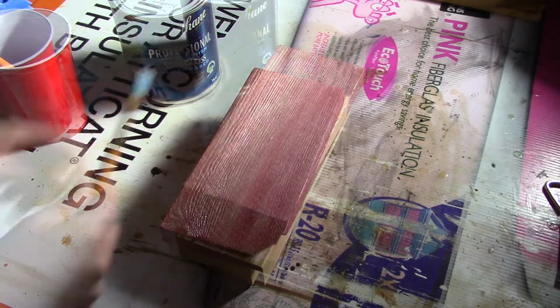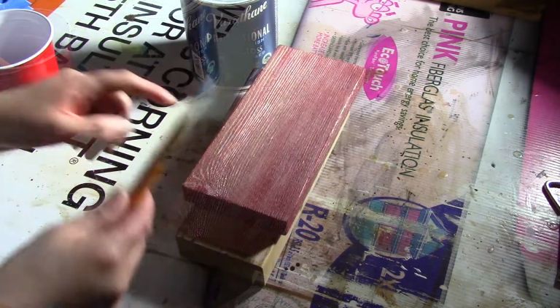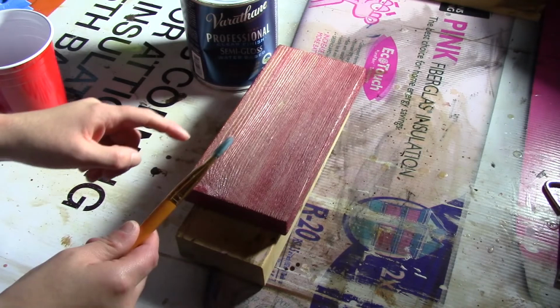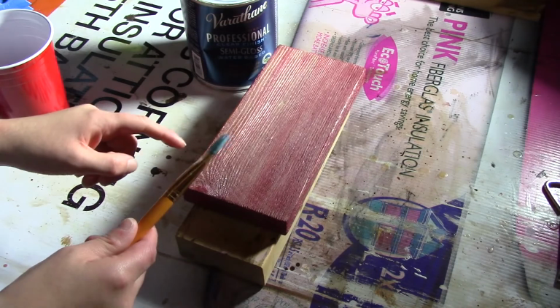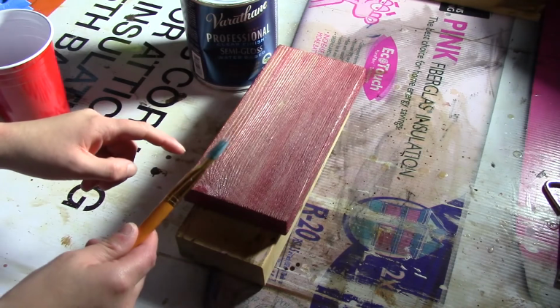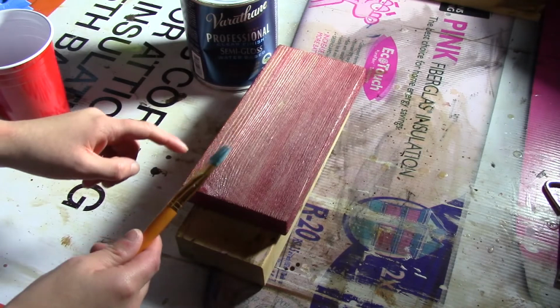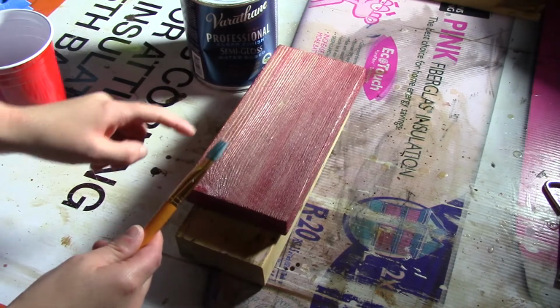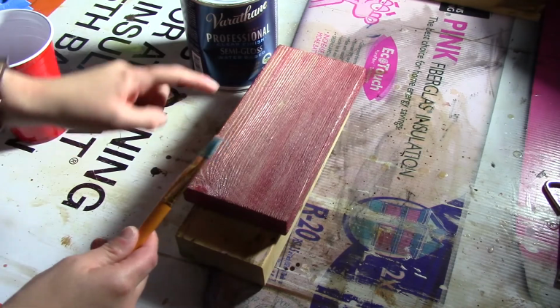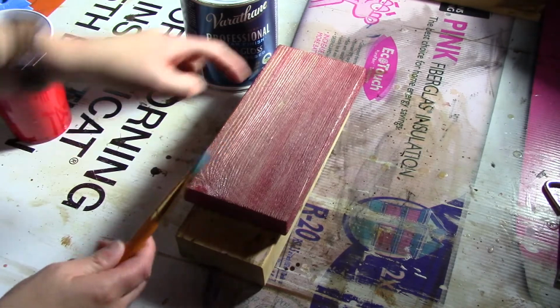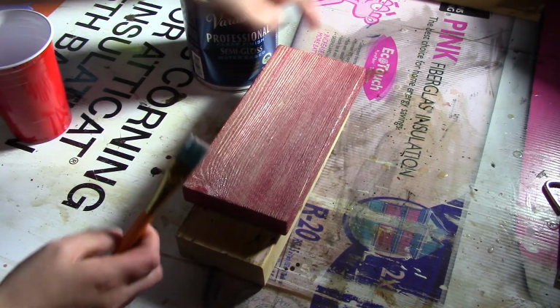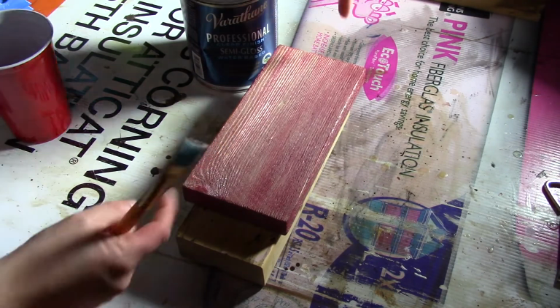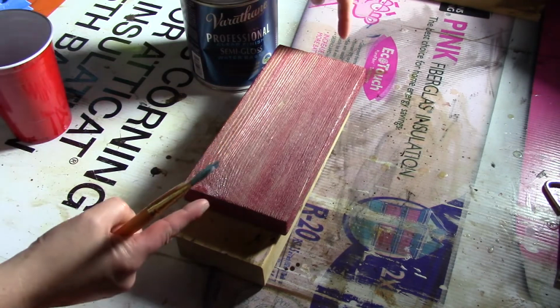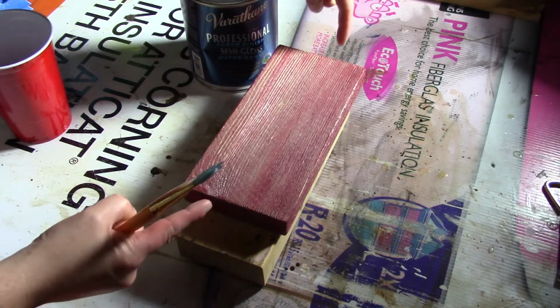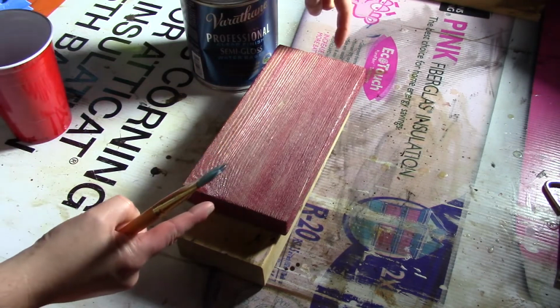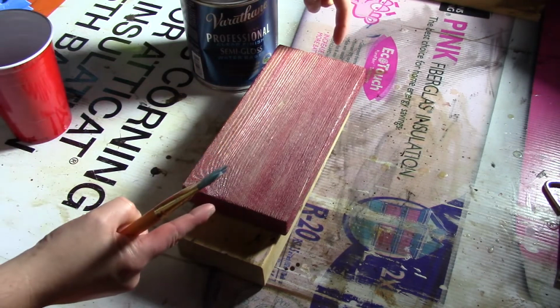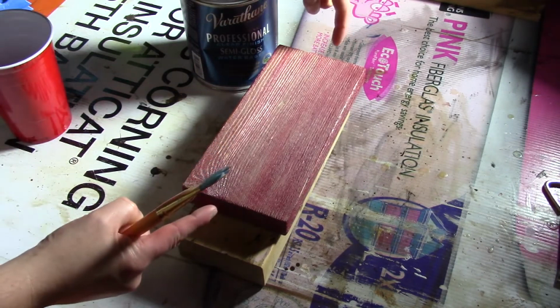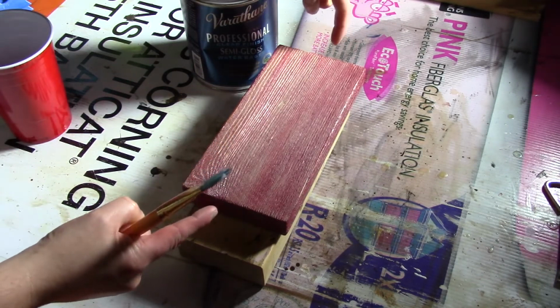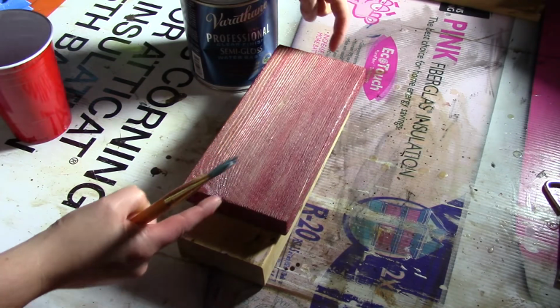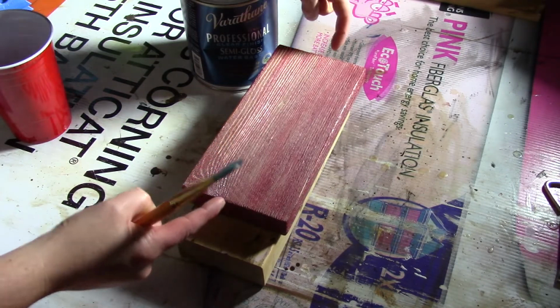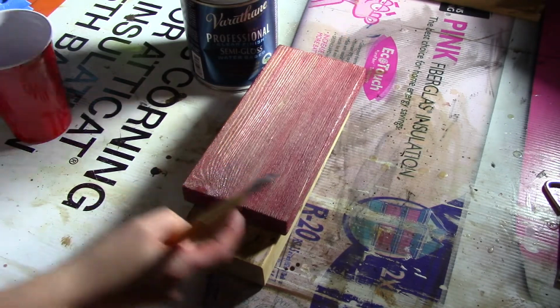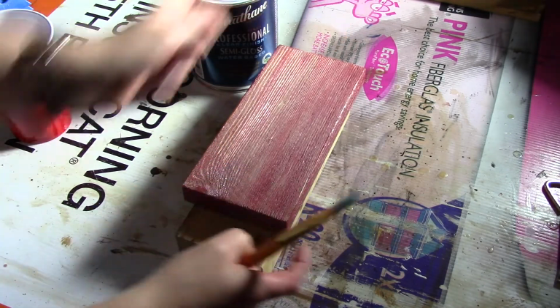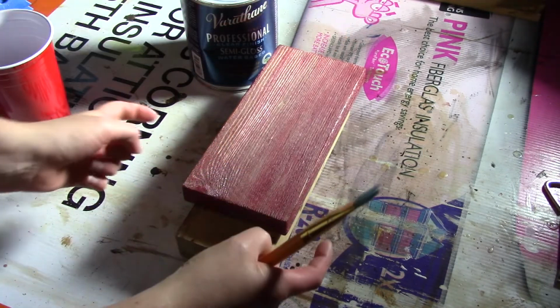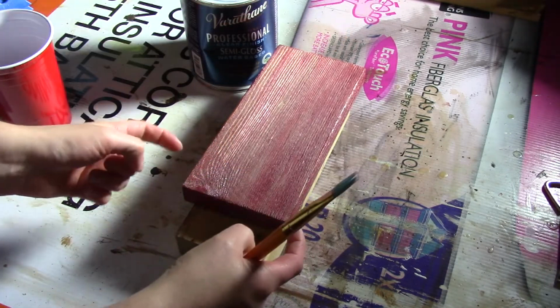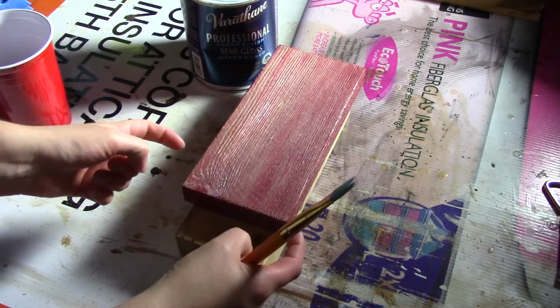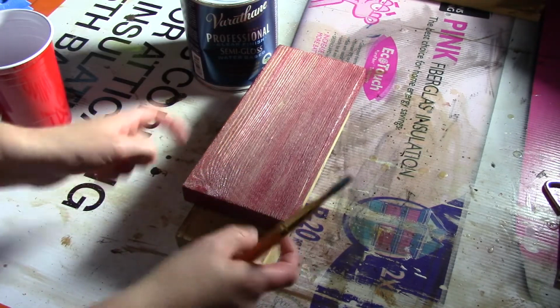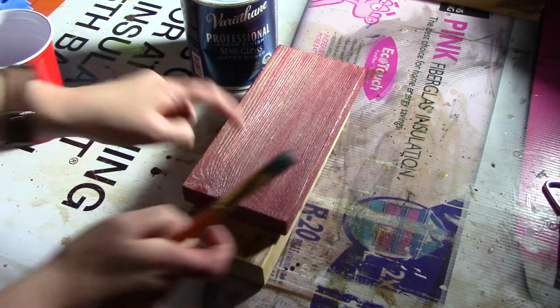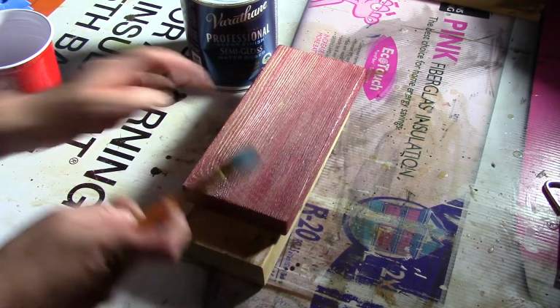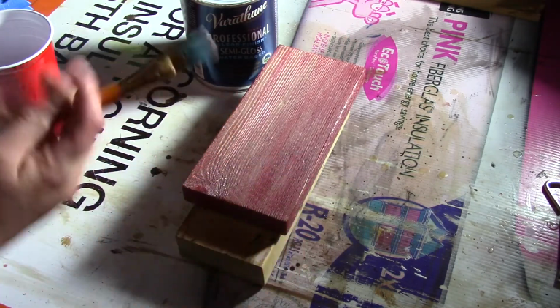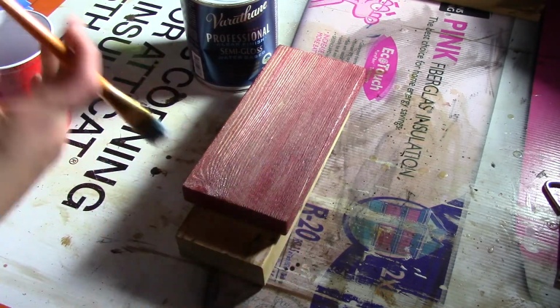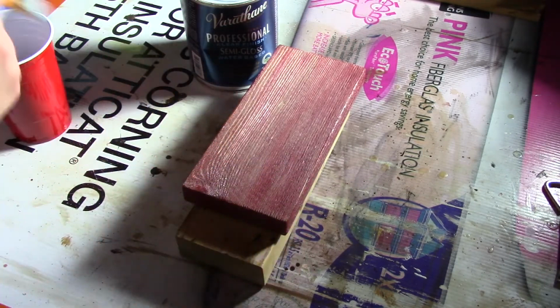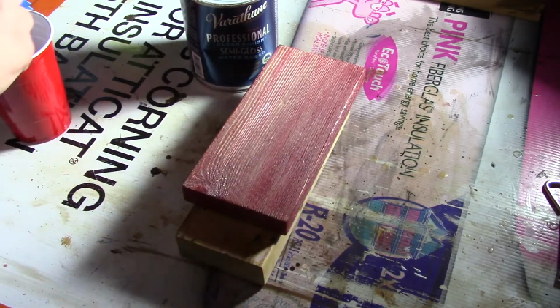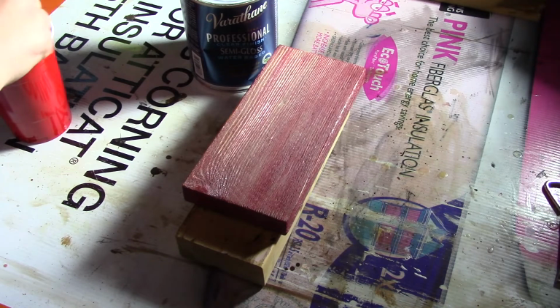We're adding the clear coat. I have already added clear coat to the ends and the sides, and now I'm ready to do the top.